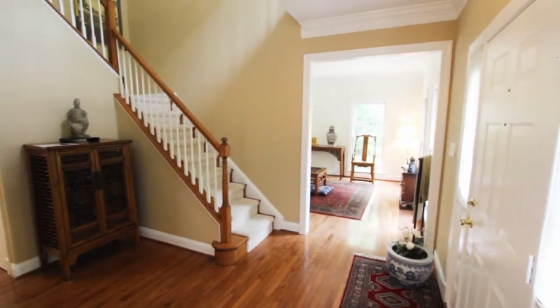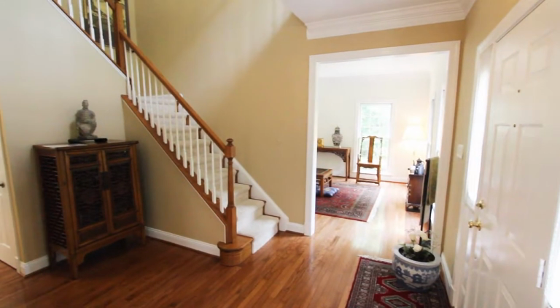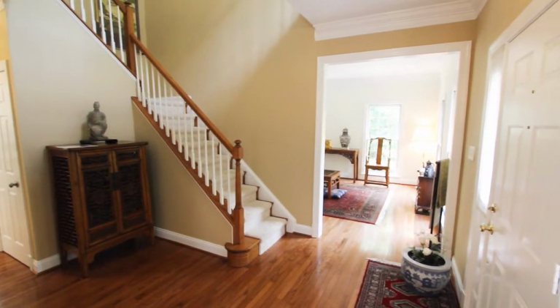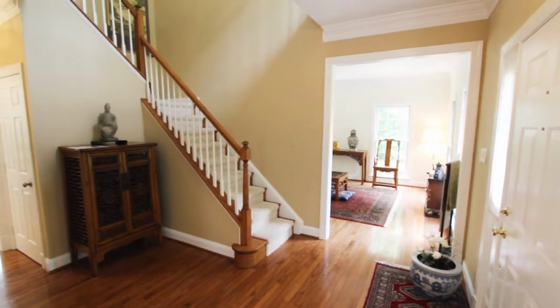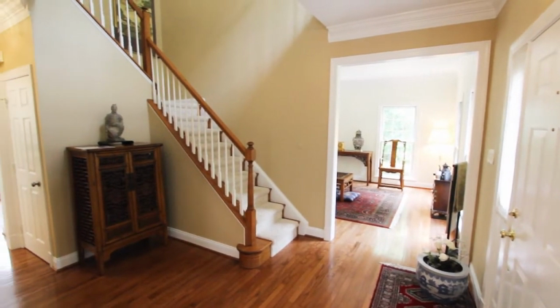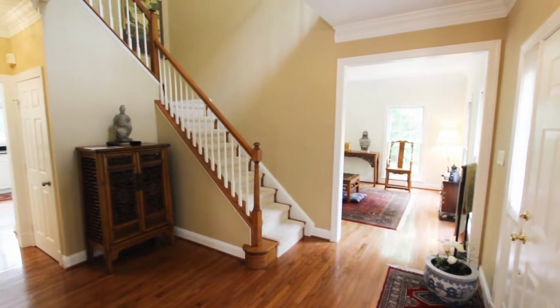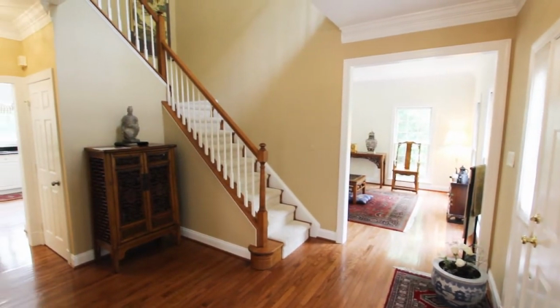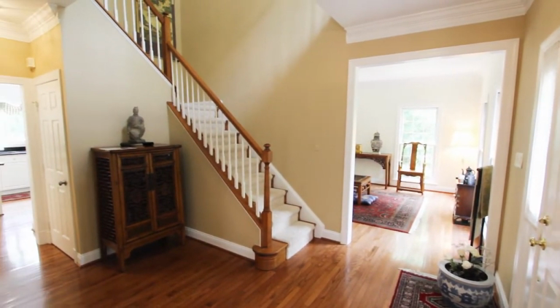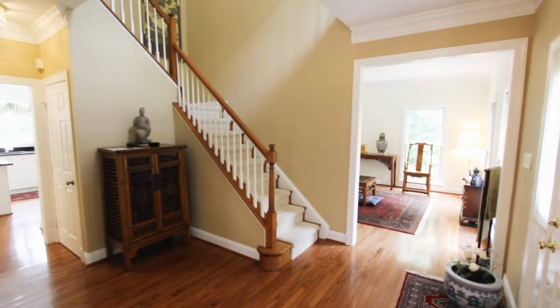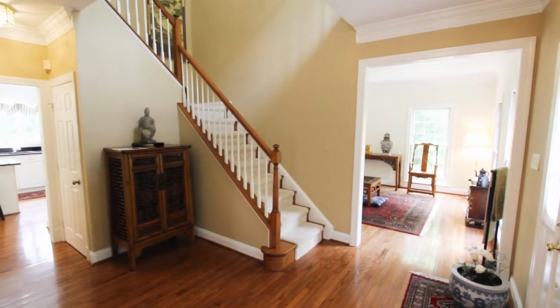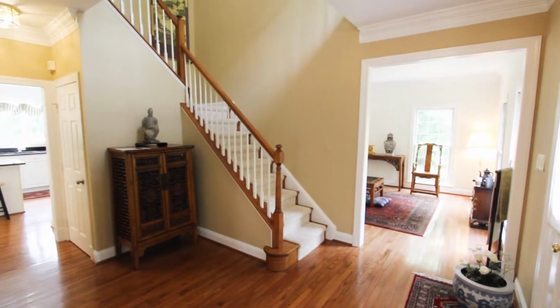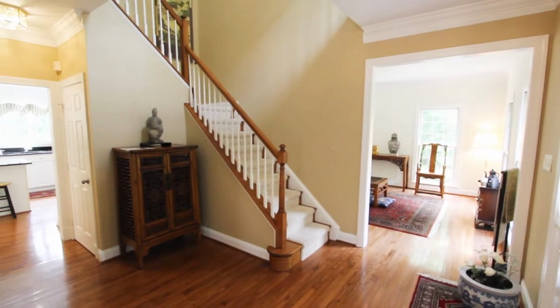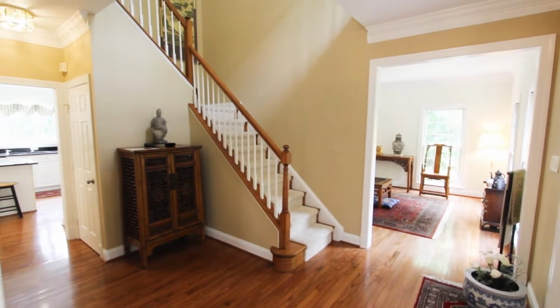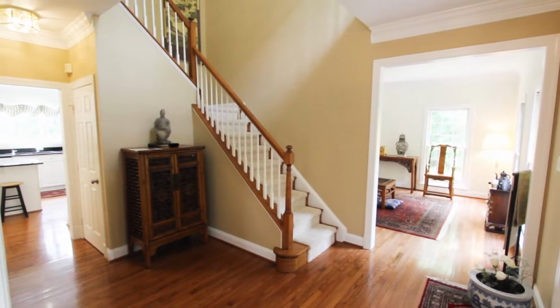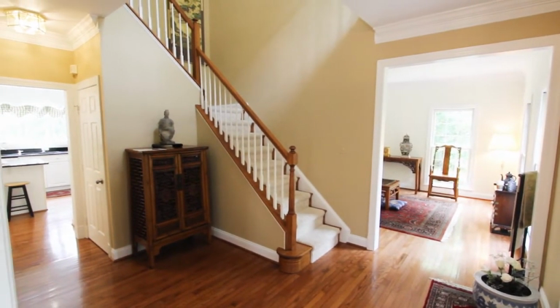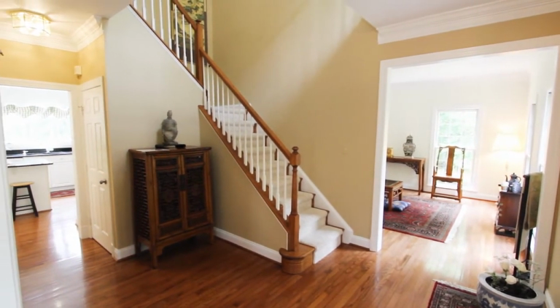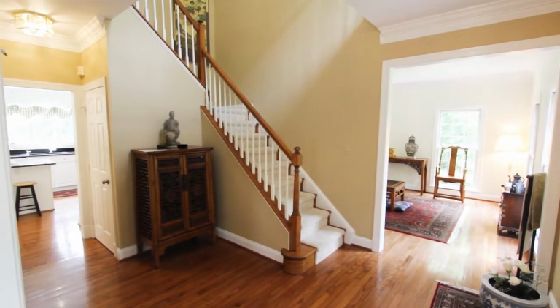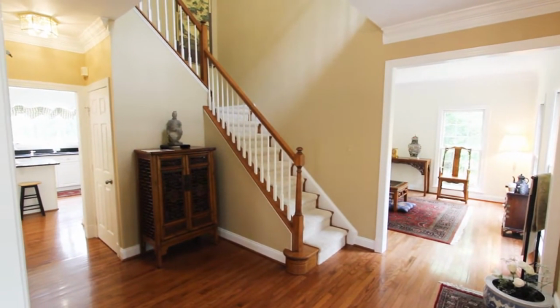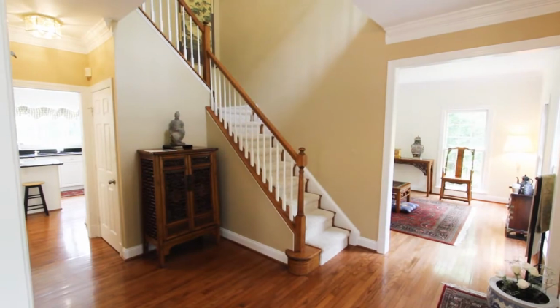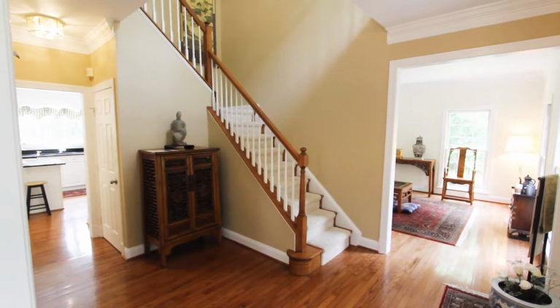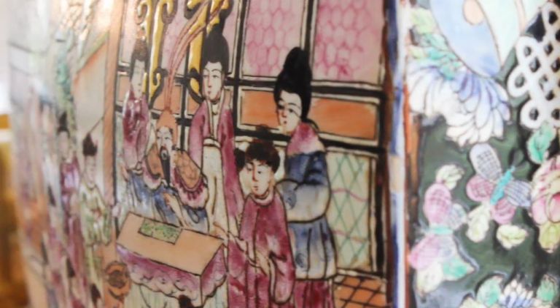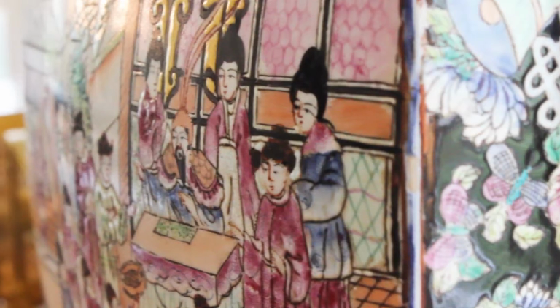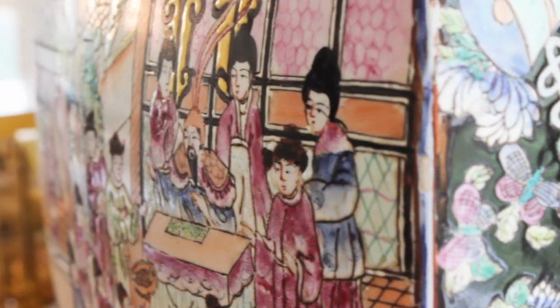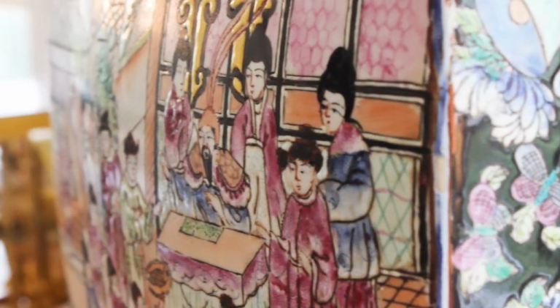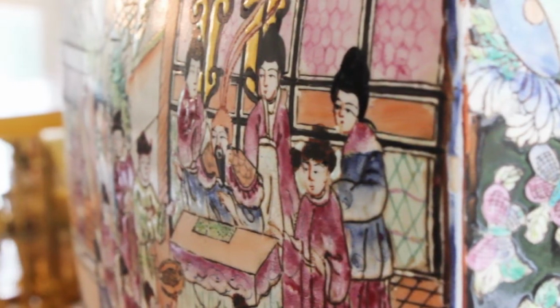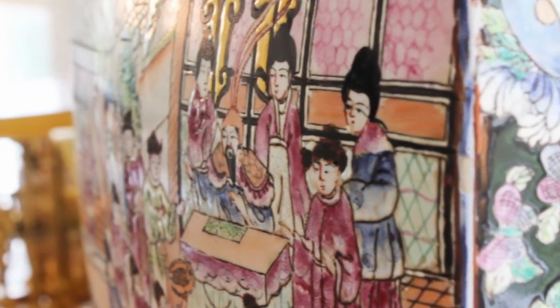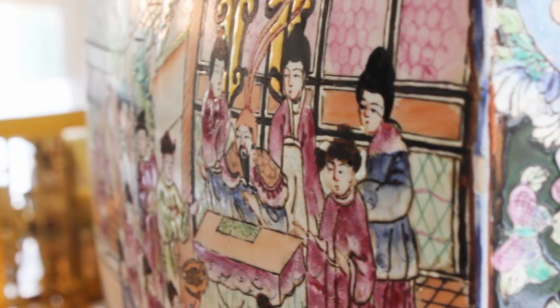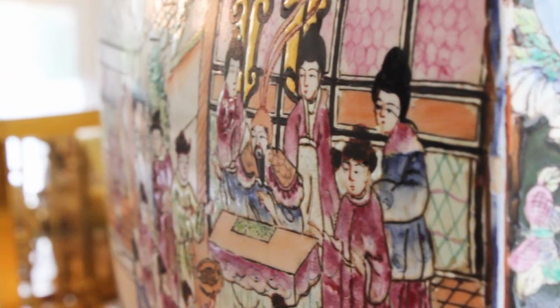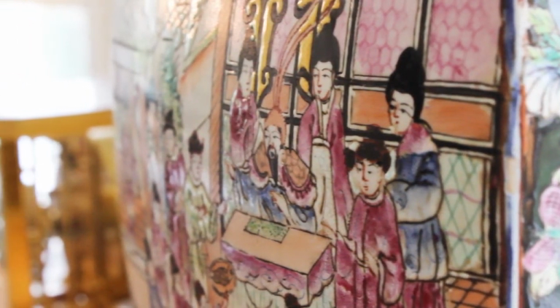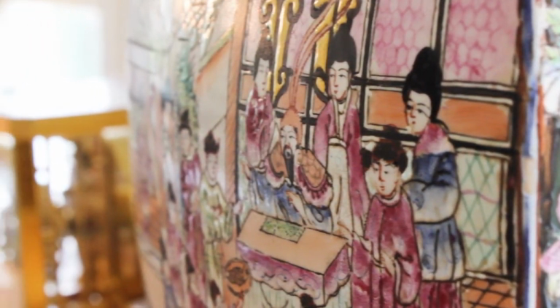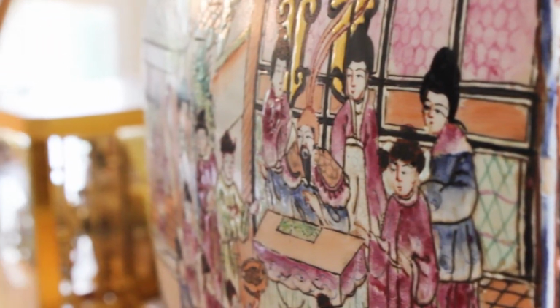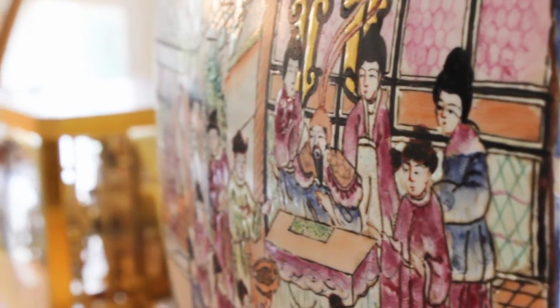The main level has a study and hardwood floors. Floor to ceiling windows bring in natural light throughout the entire day.